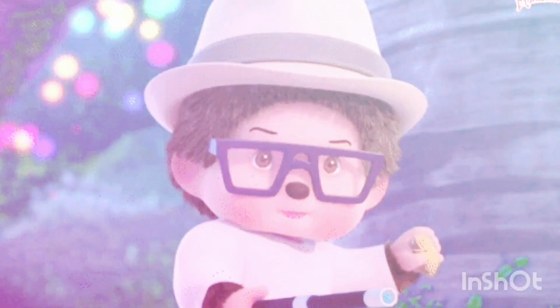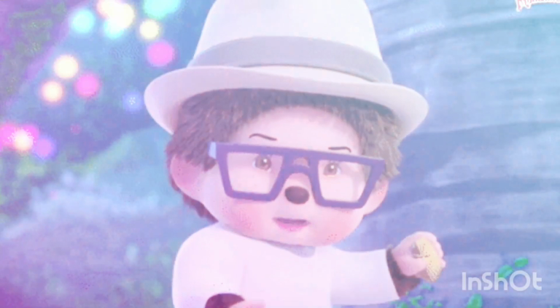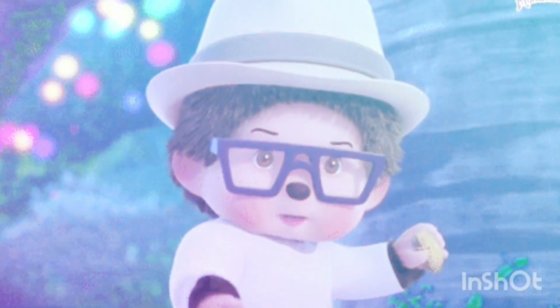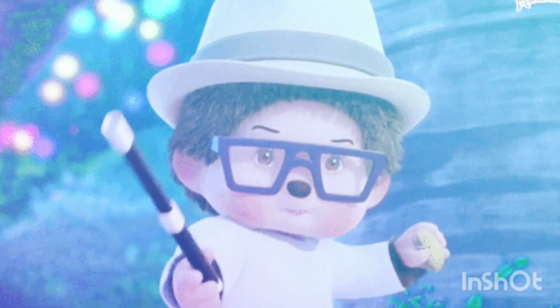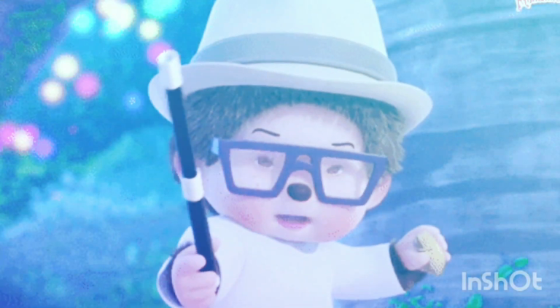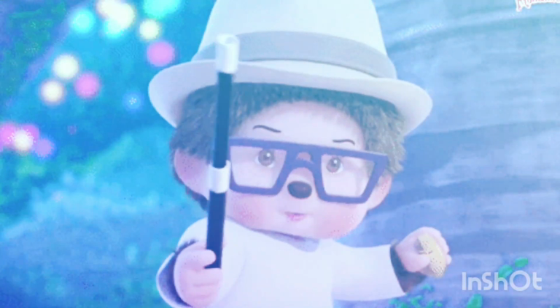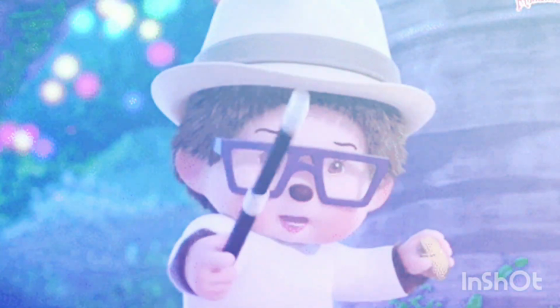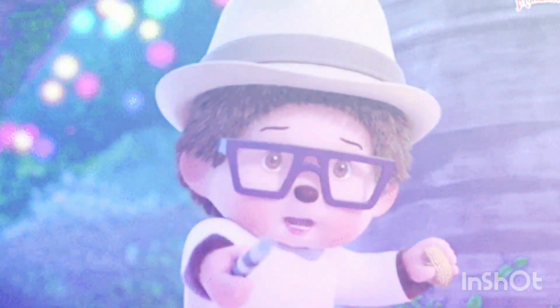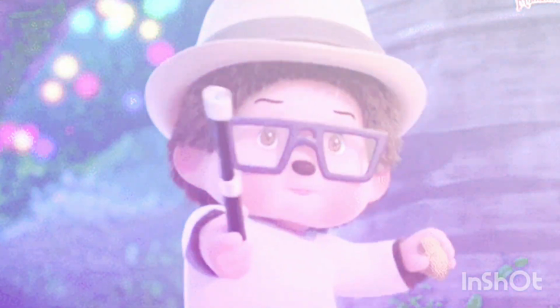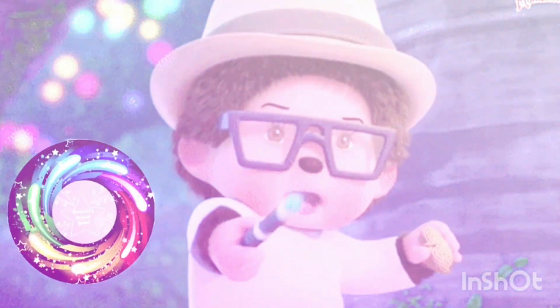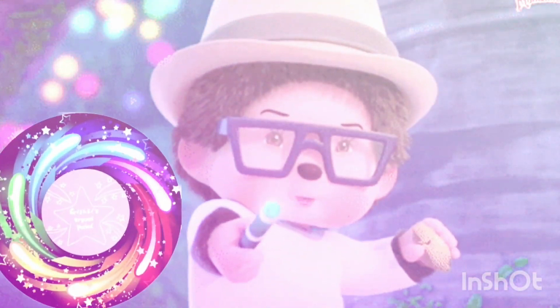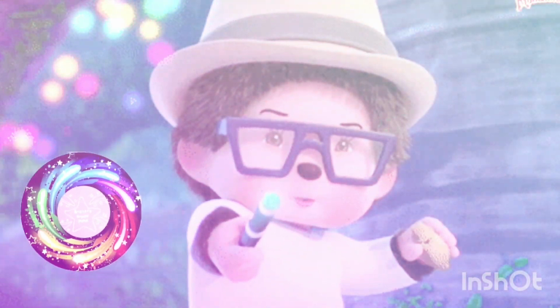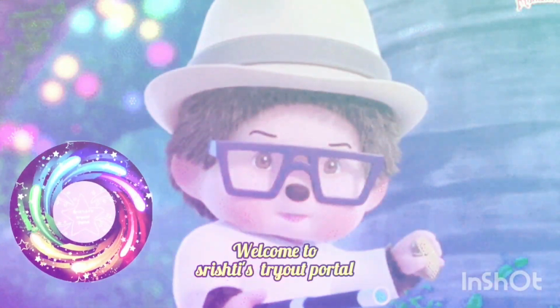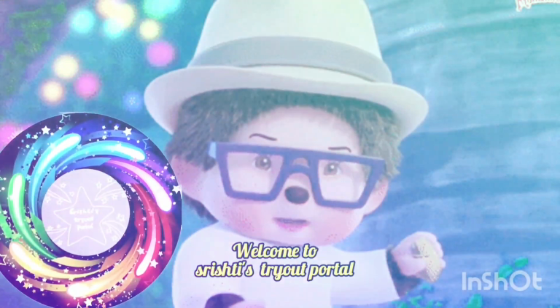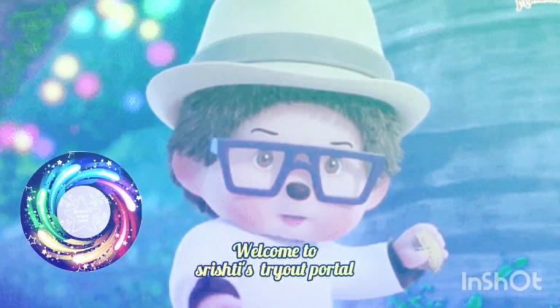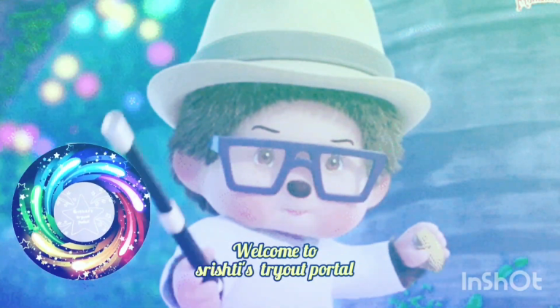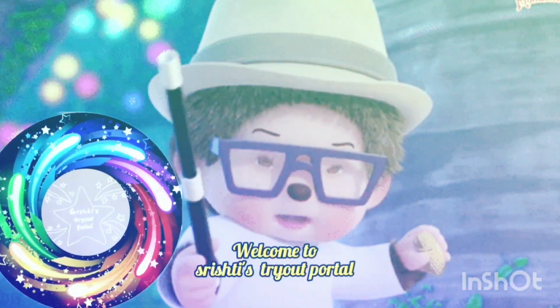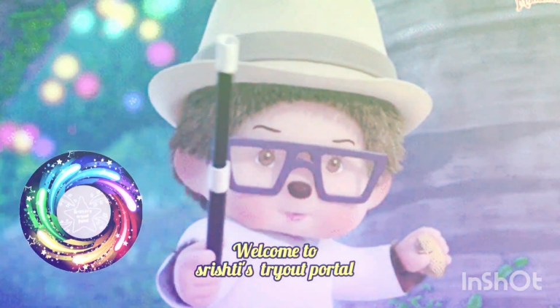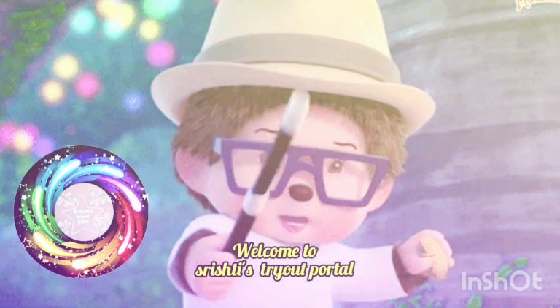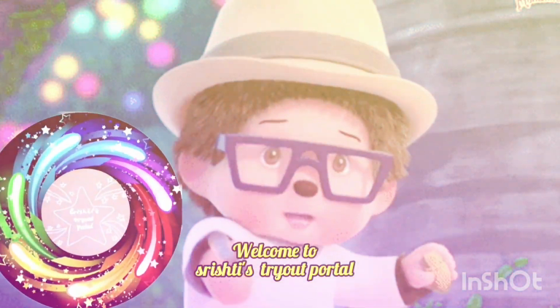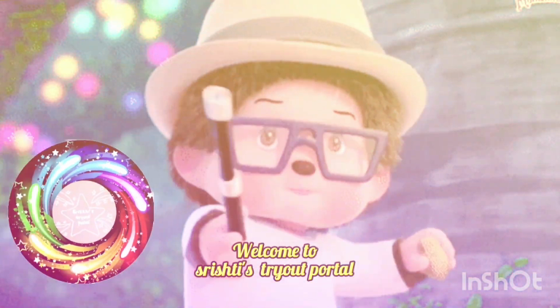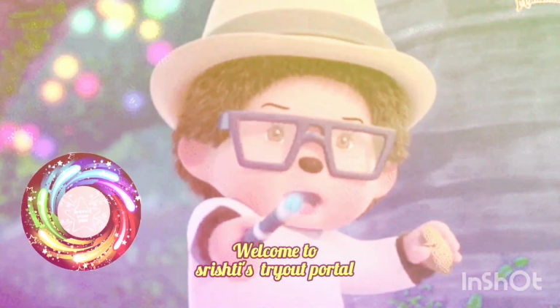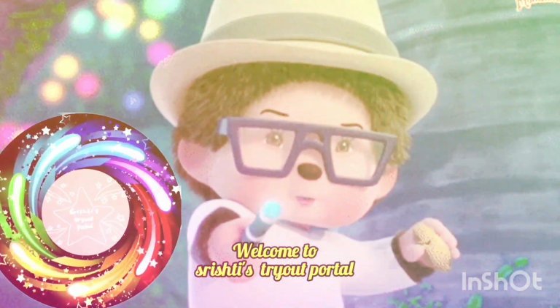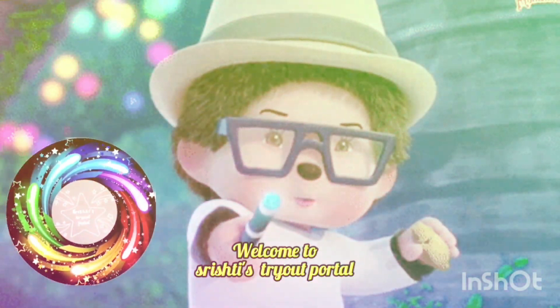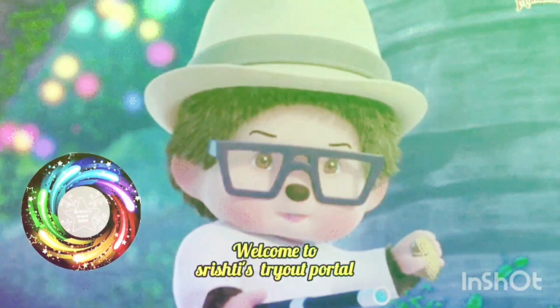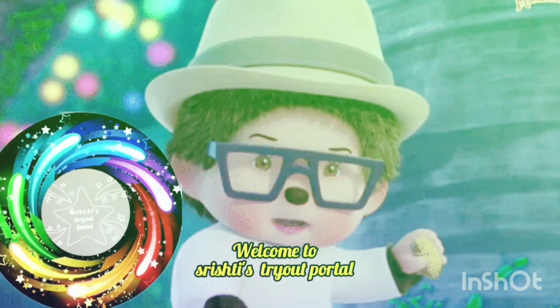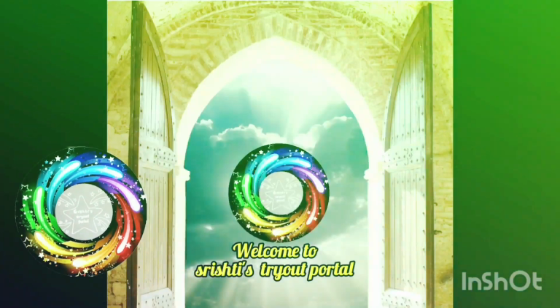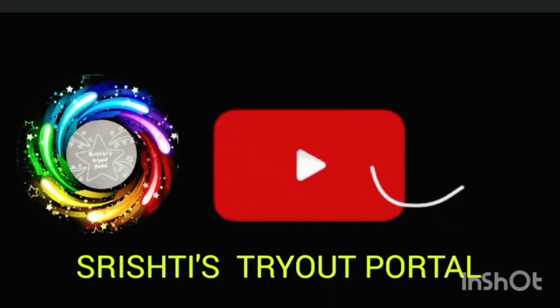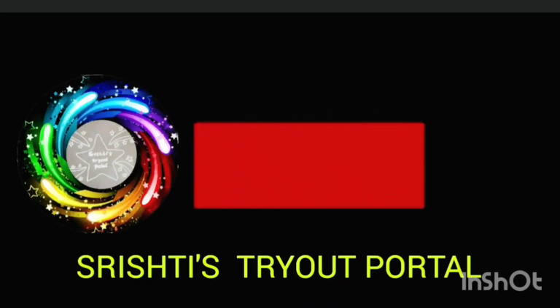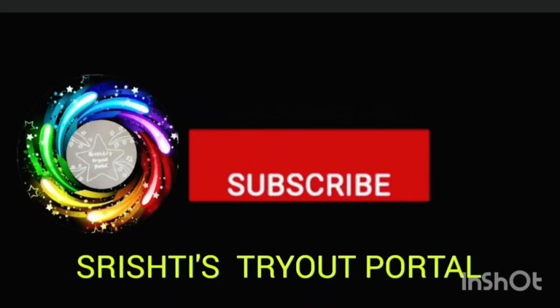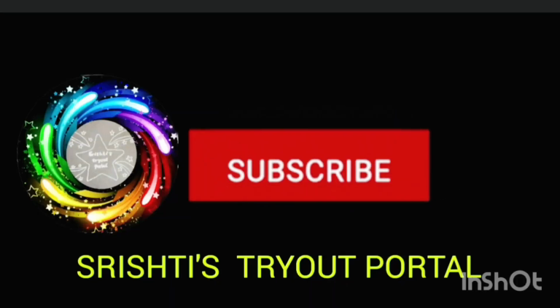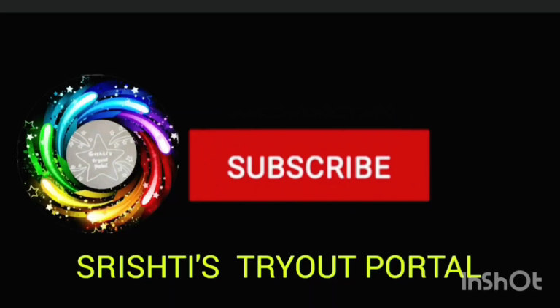Hello guys, welcome to Tiki Daya Podcast Box 5.